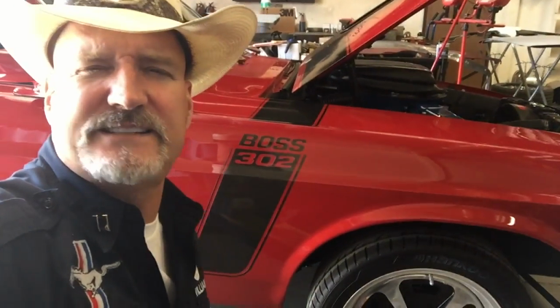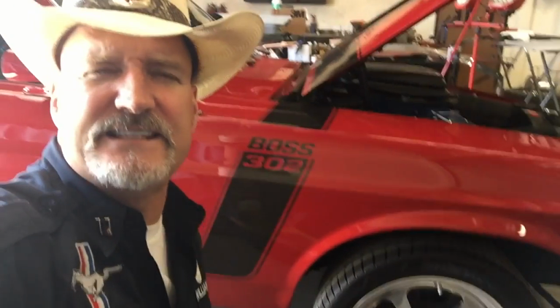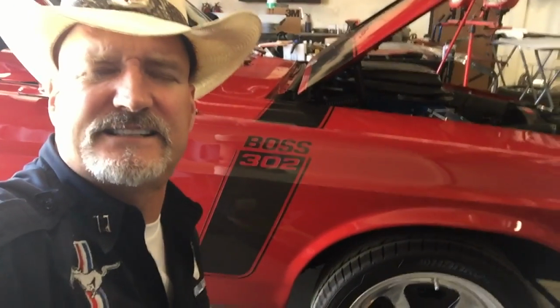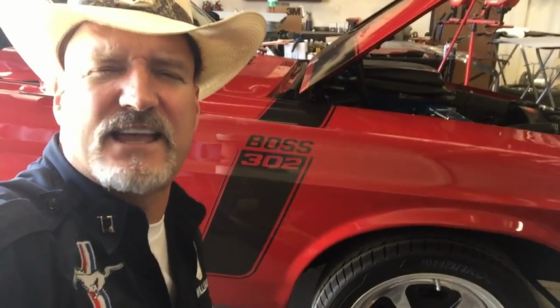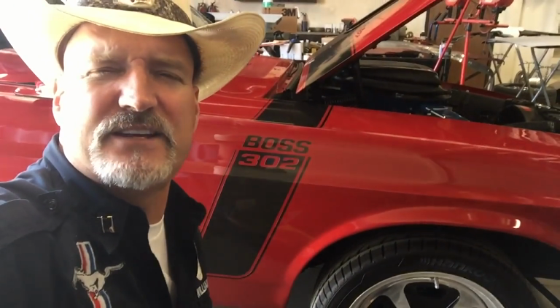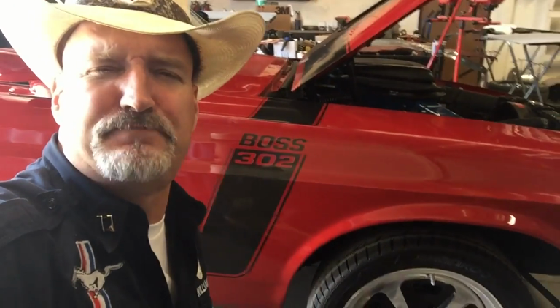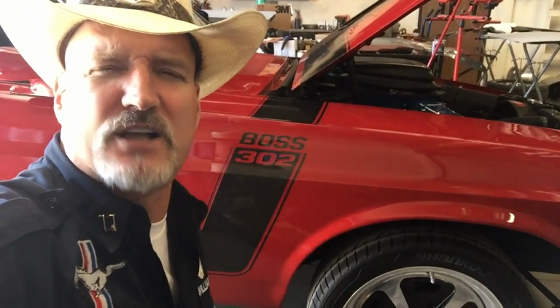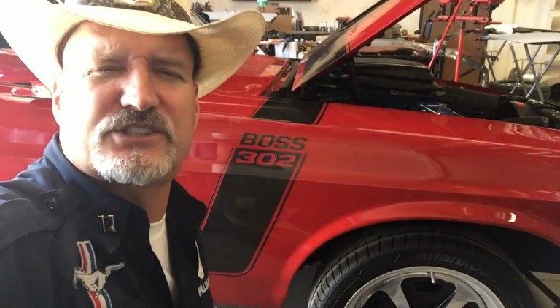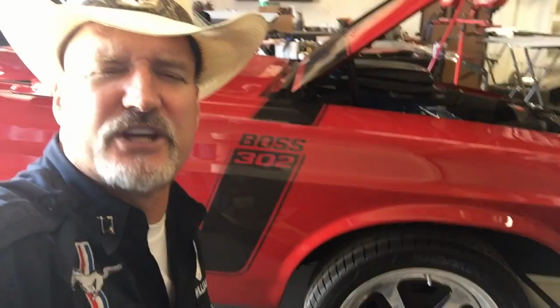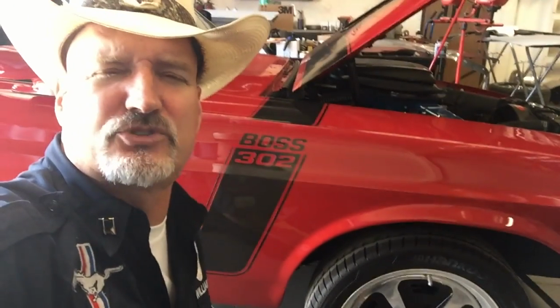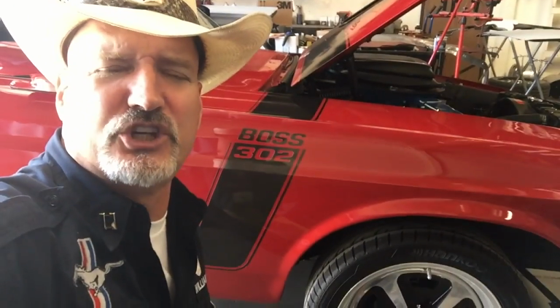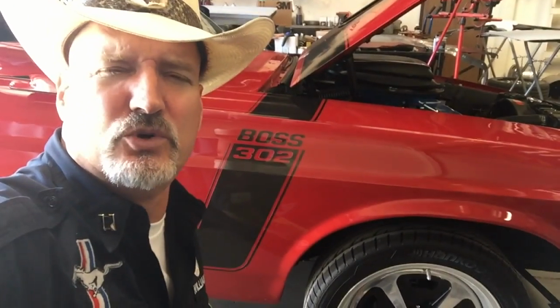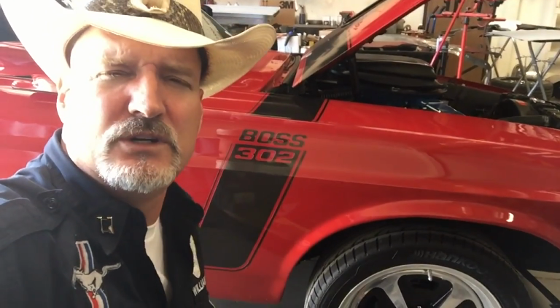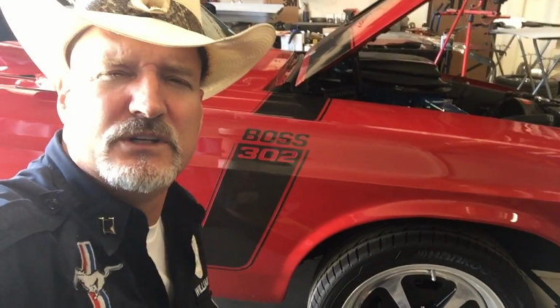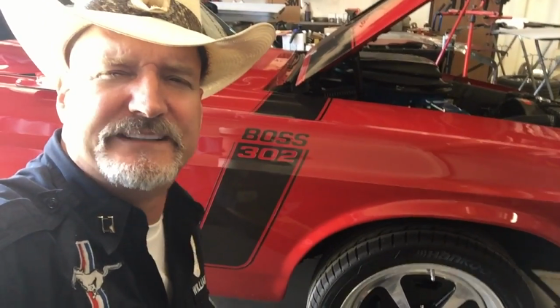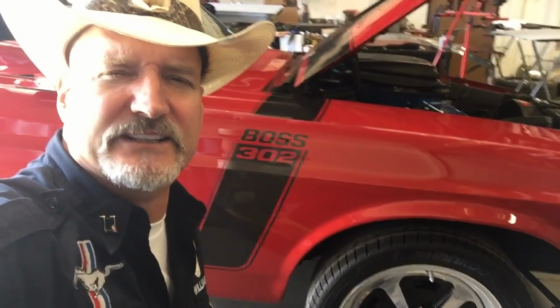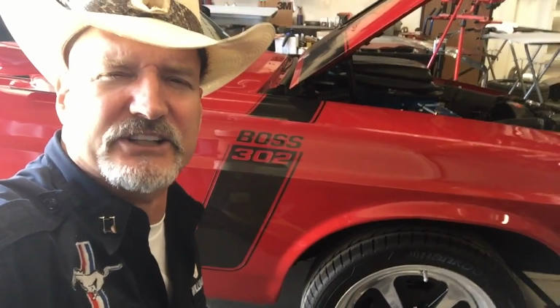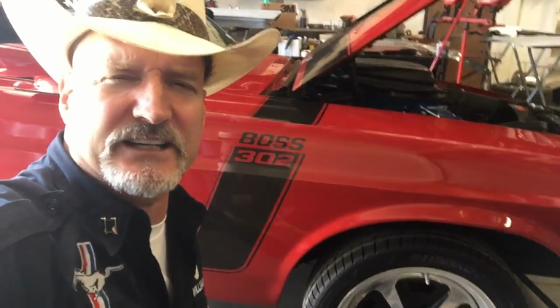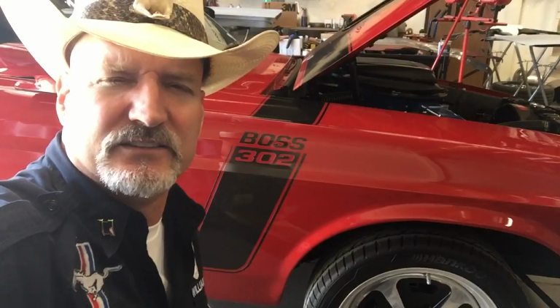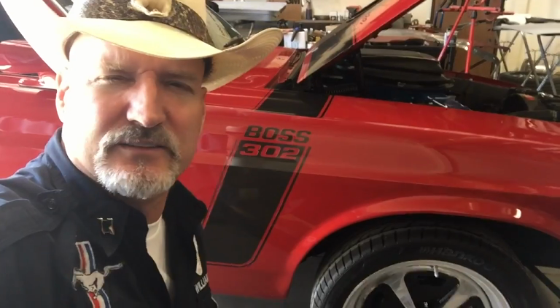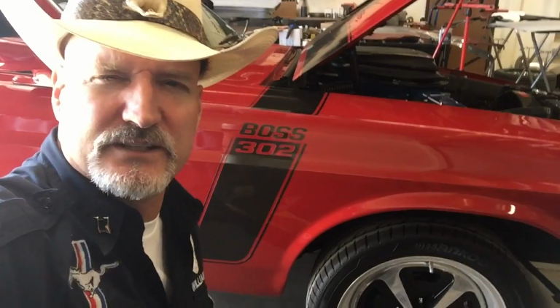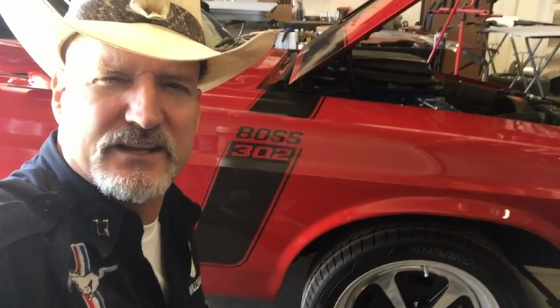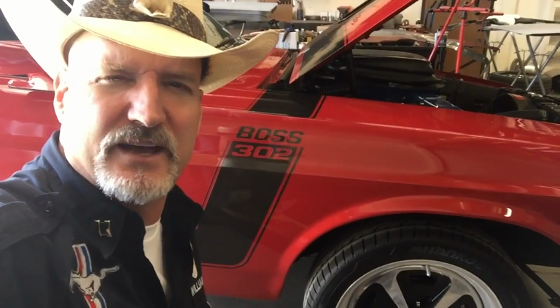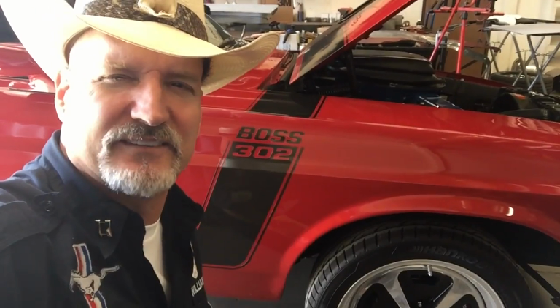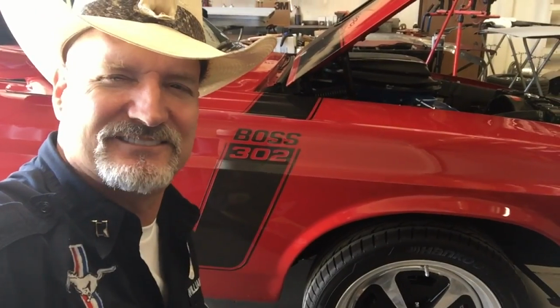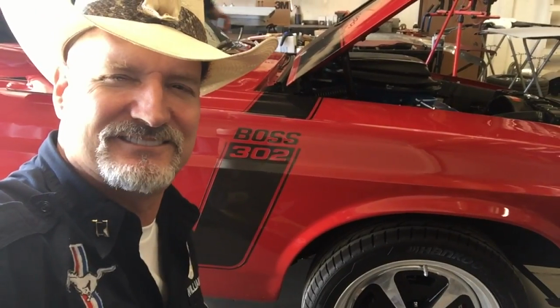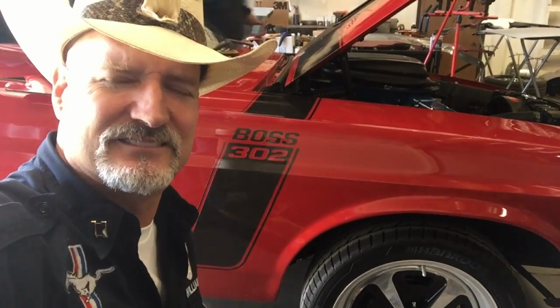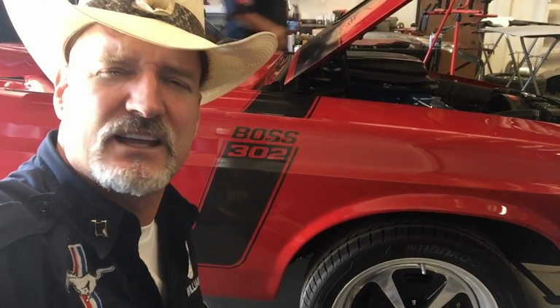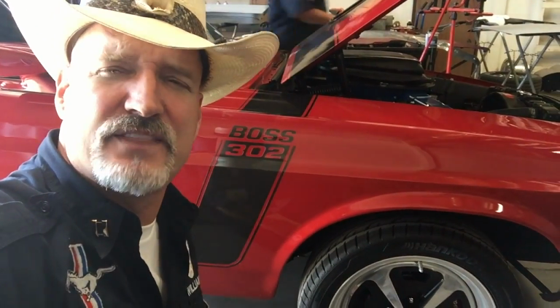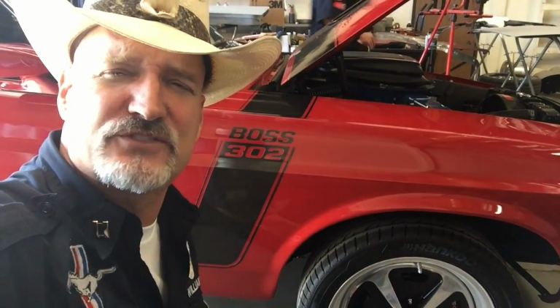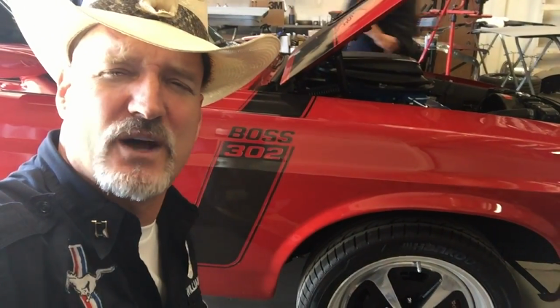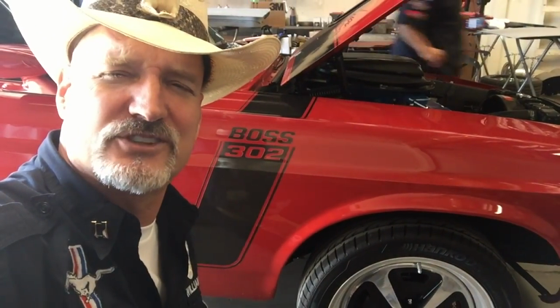John's 1970 Boss 302, getting her done. I'm Mustang Medic, and thanks for watching.